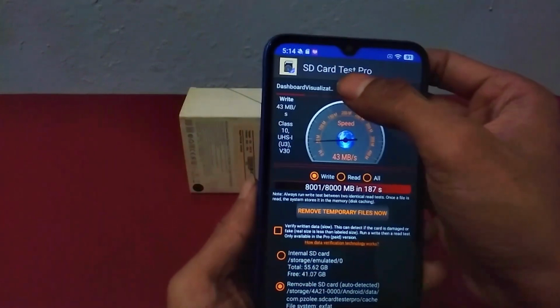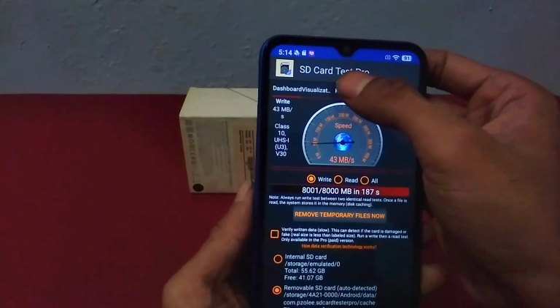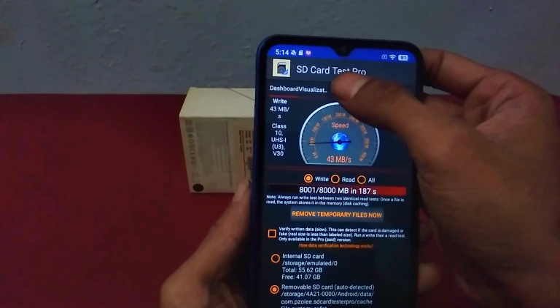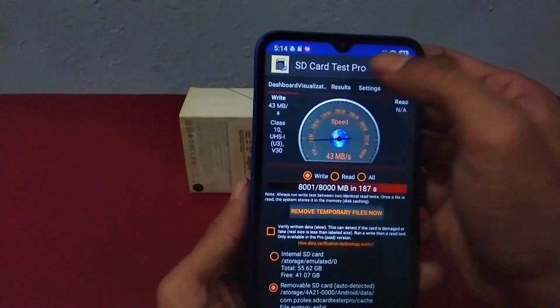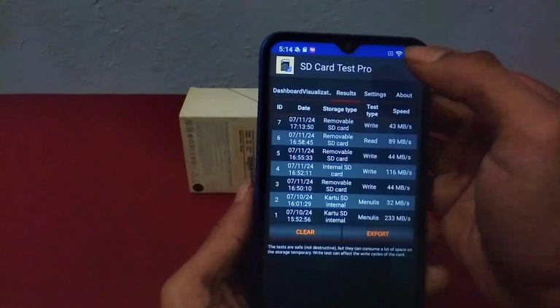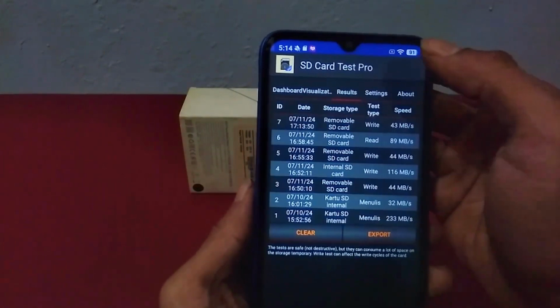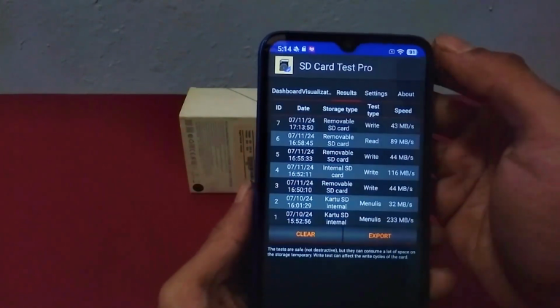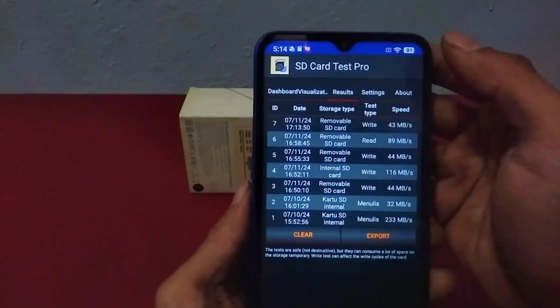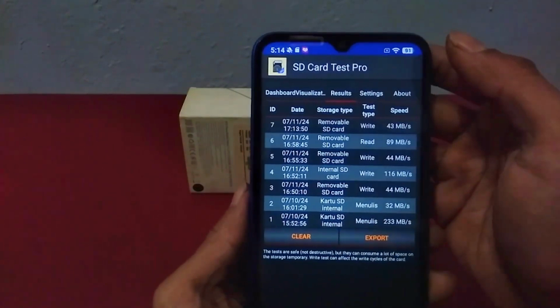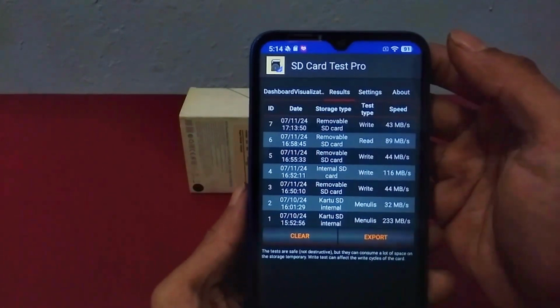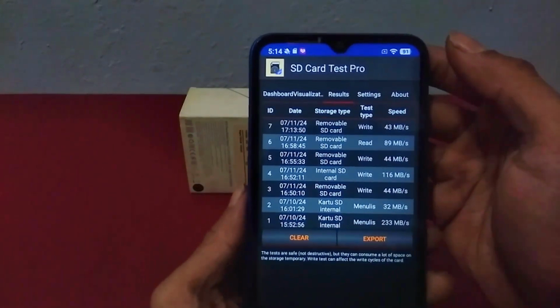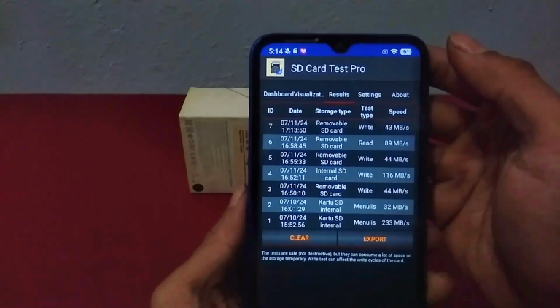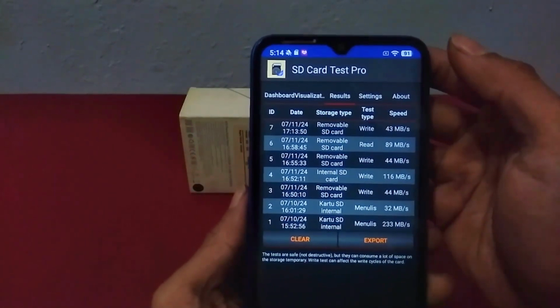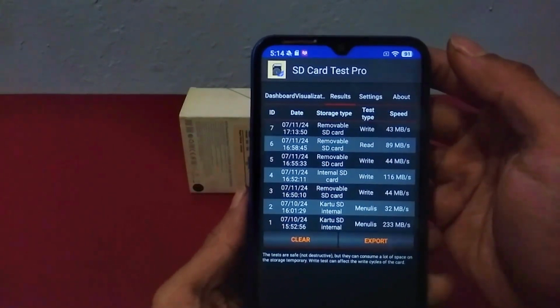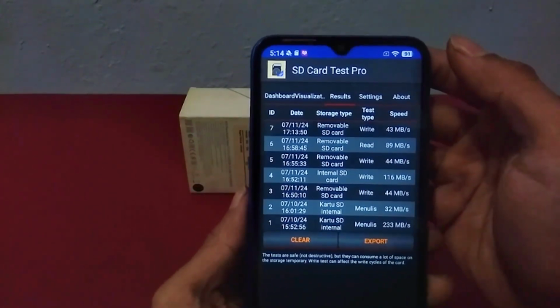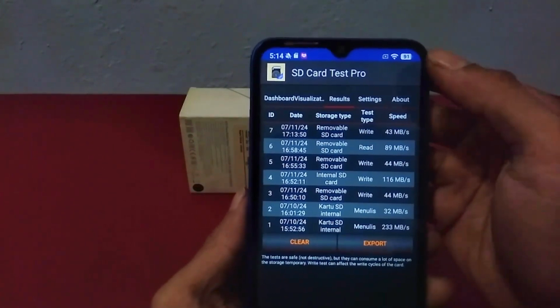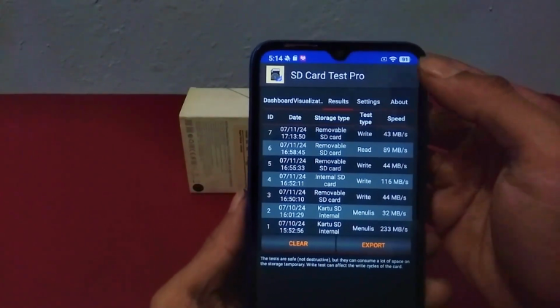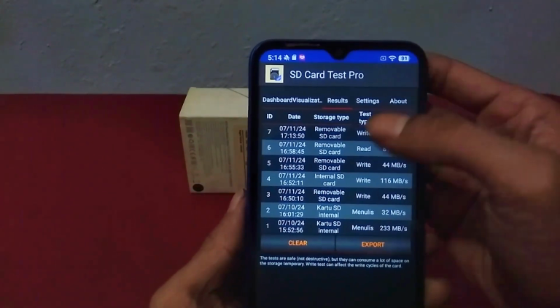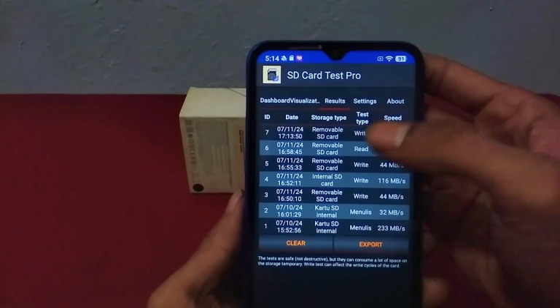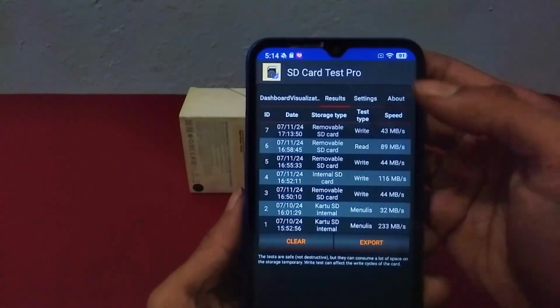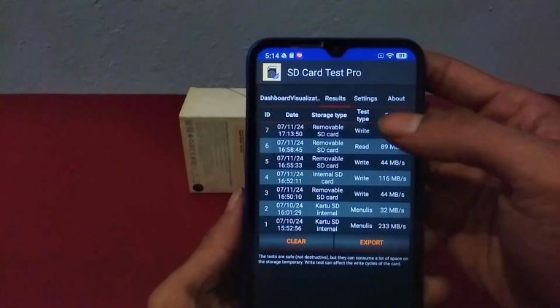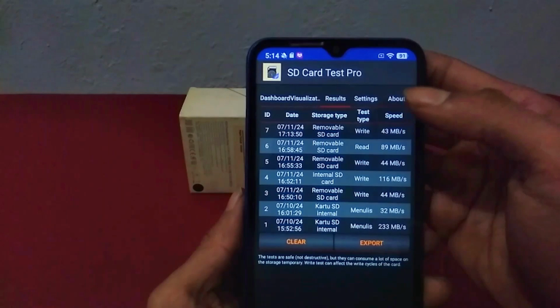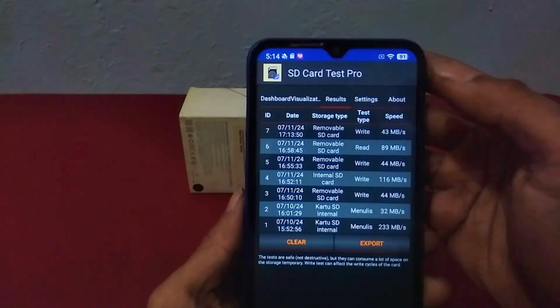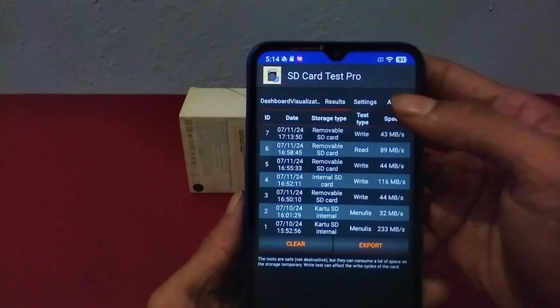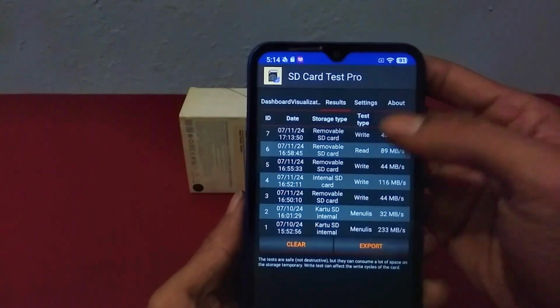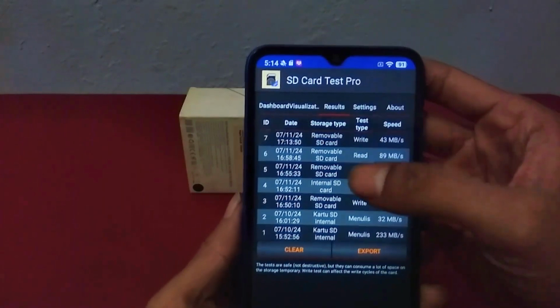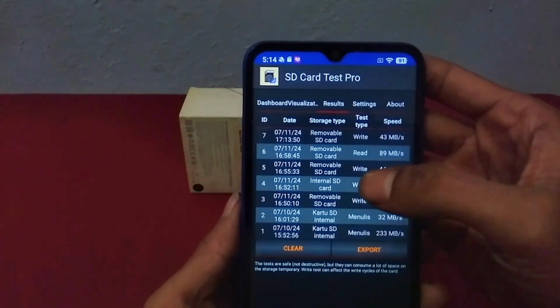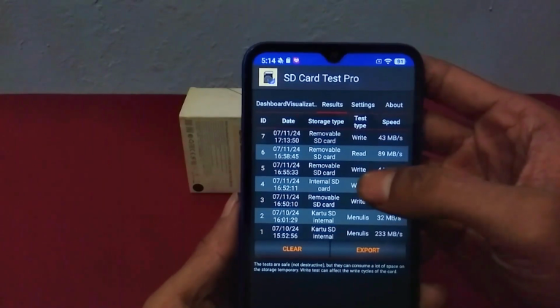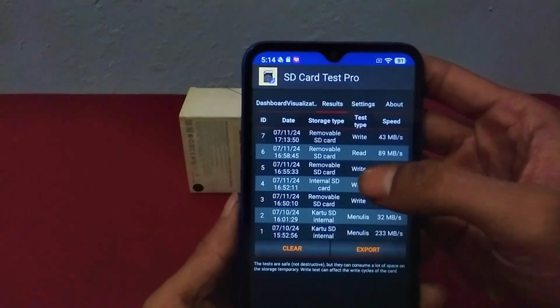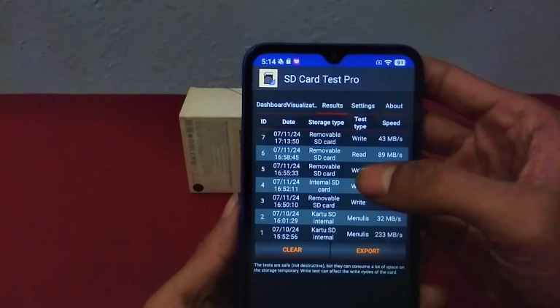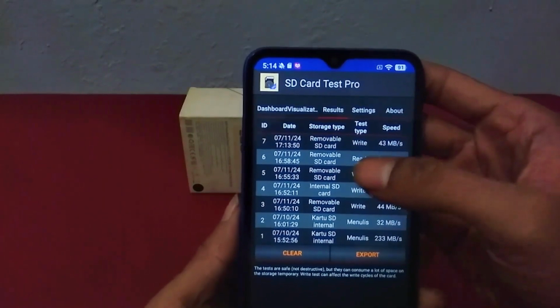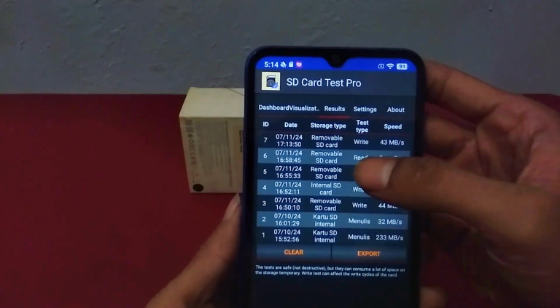On the SD card that I used, it has an average write speed result of around 43MB per second.